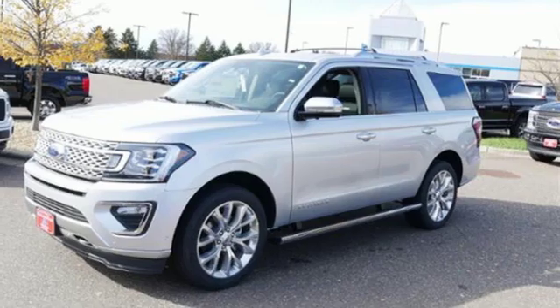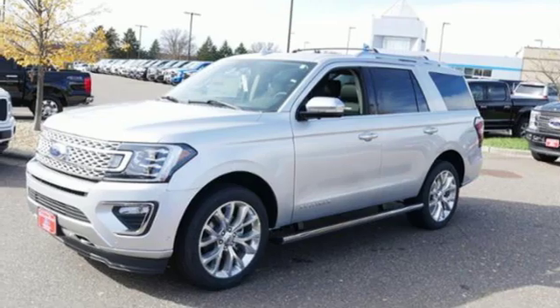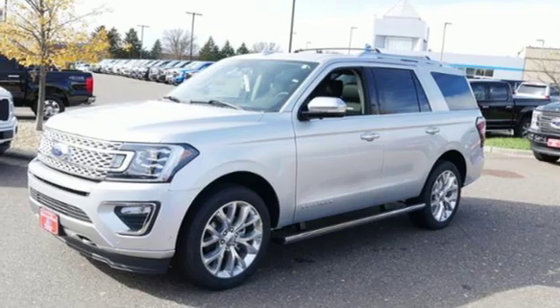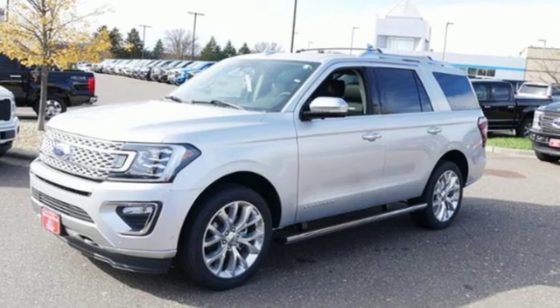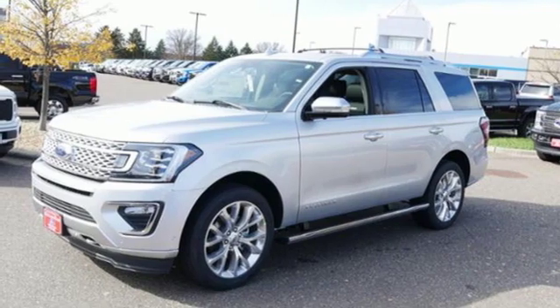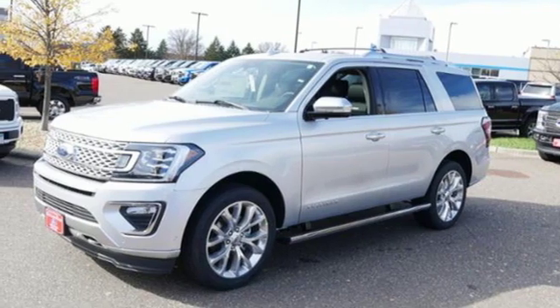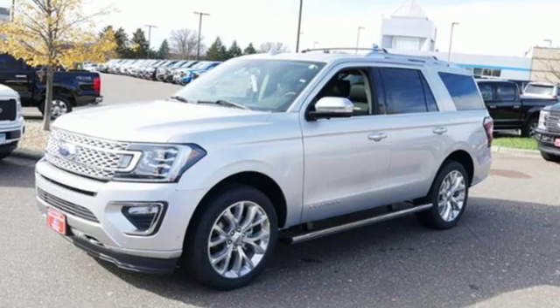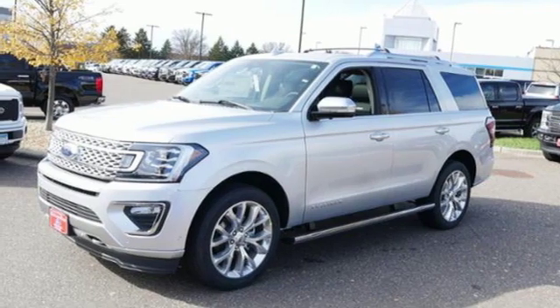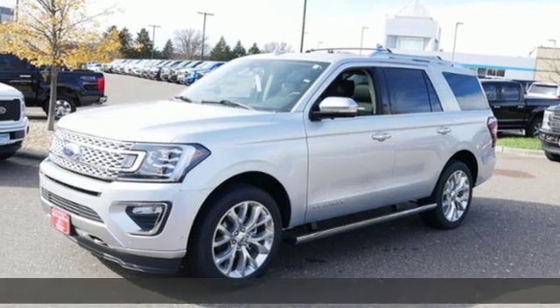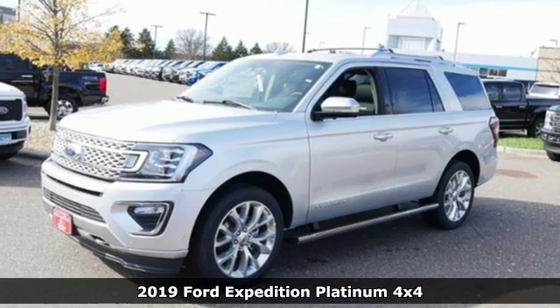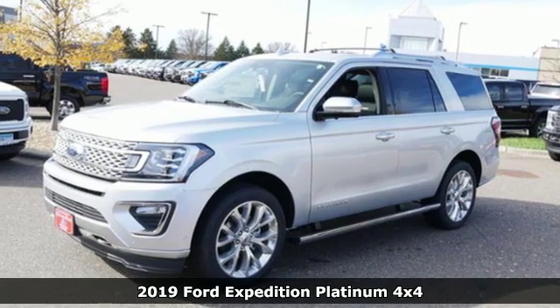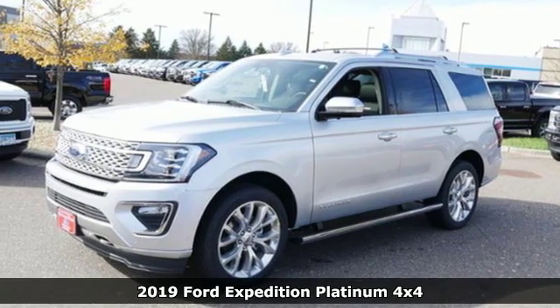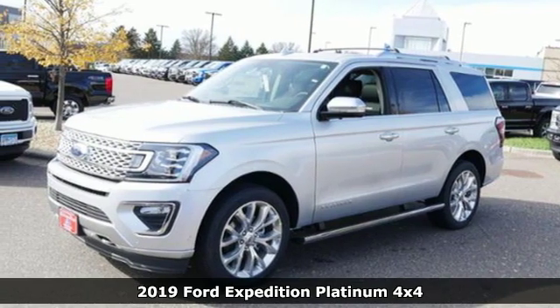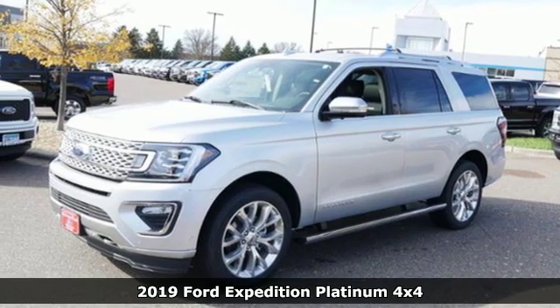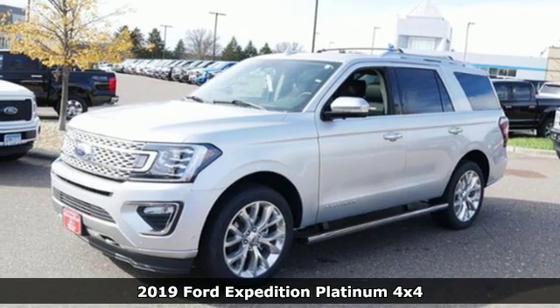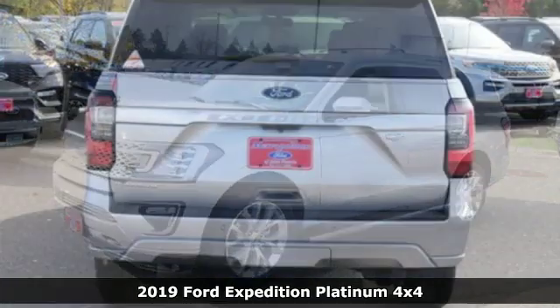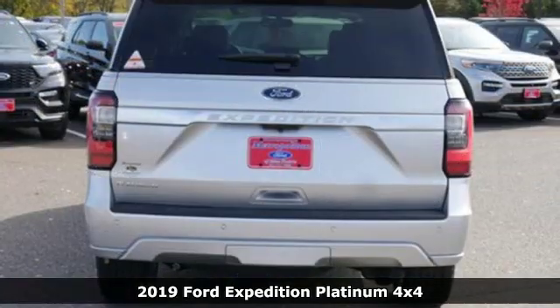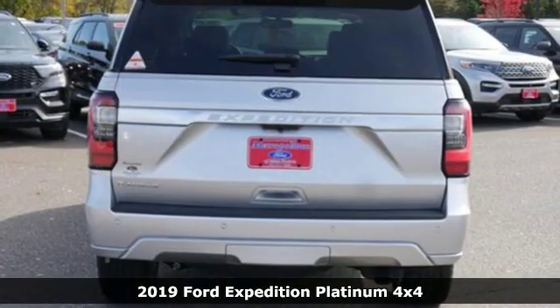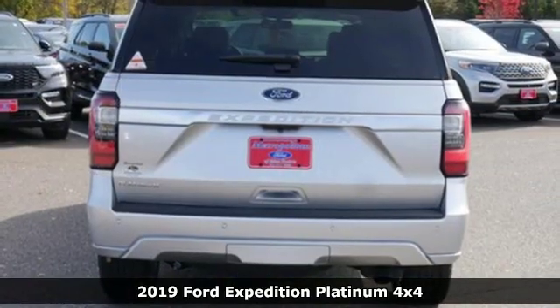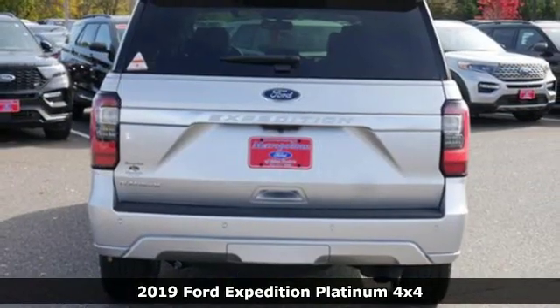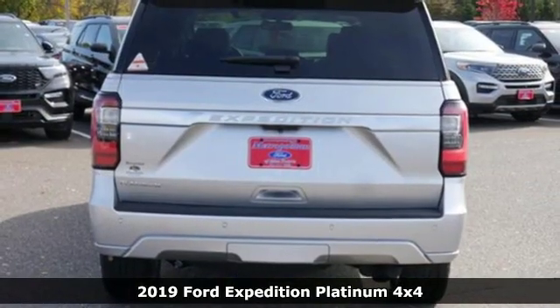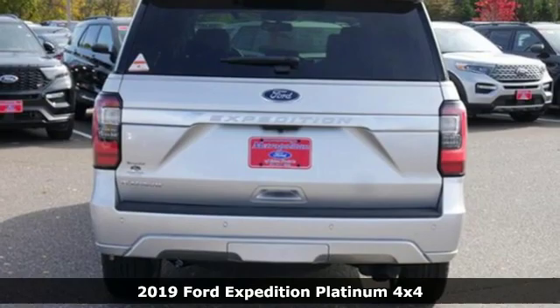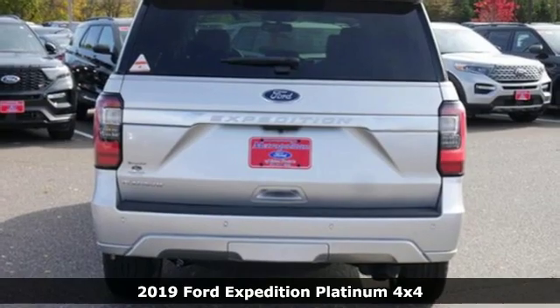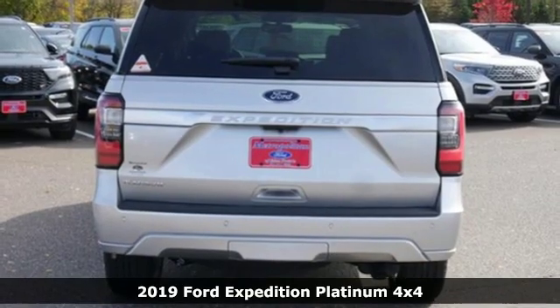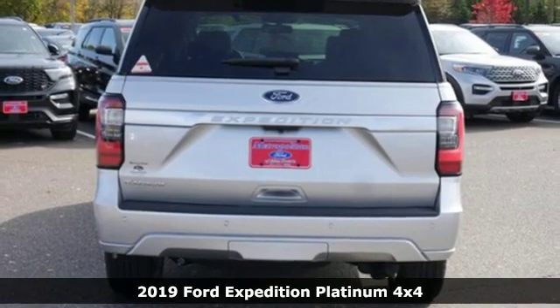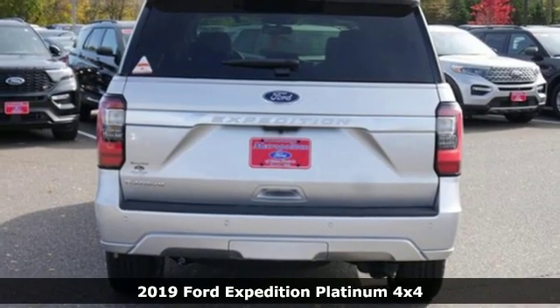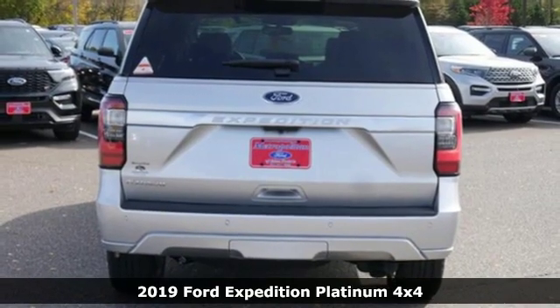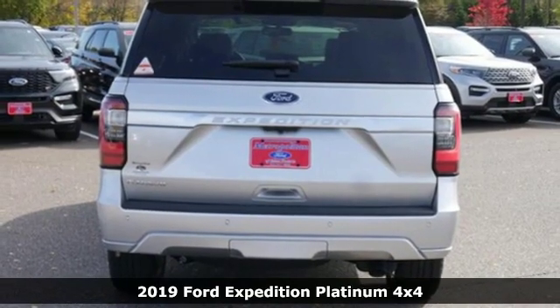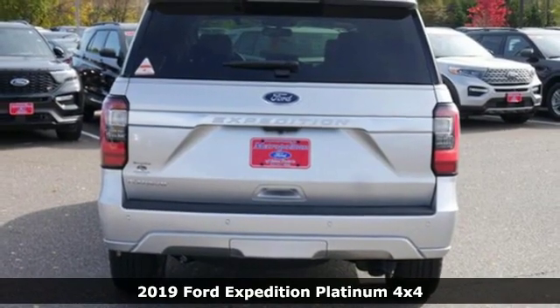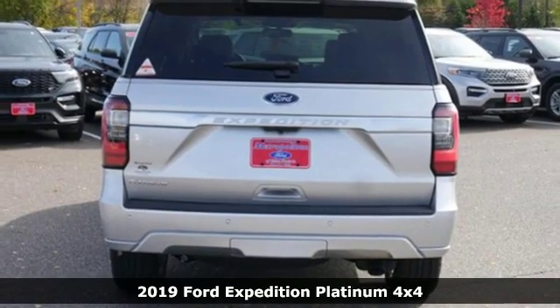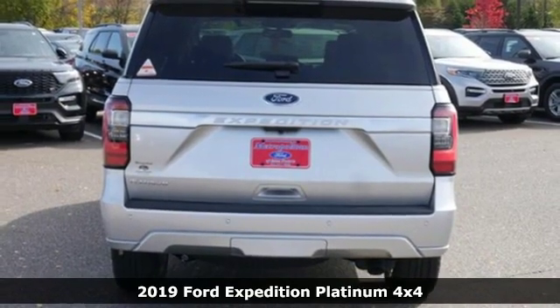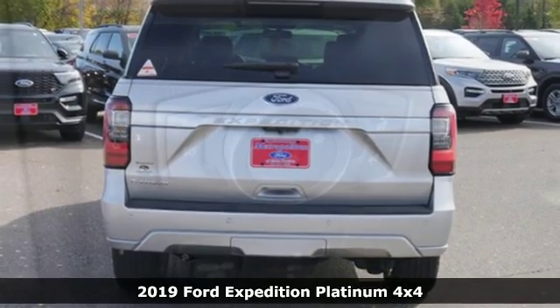It's a new 2019 Ford Expedition. This Expedition can handle a boatload of people and the boat too.